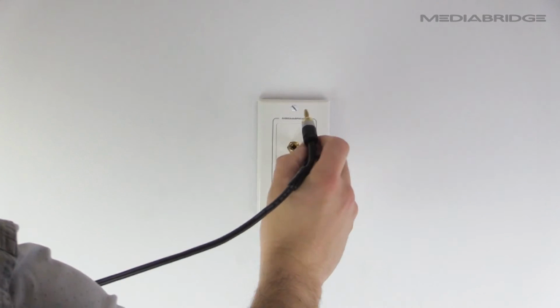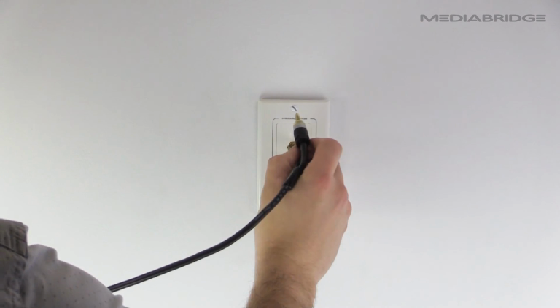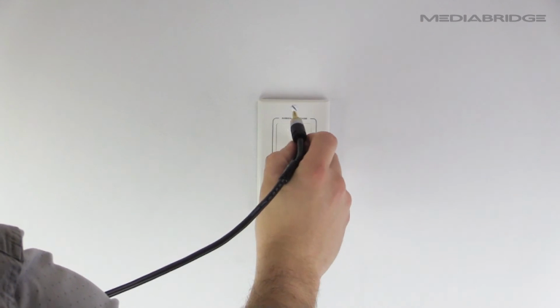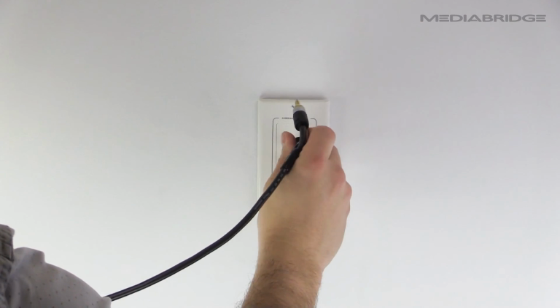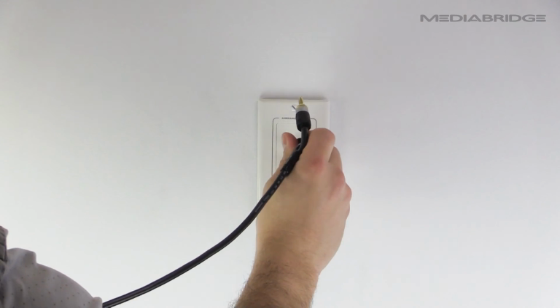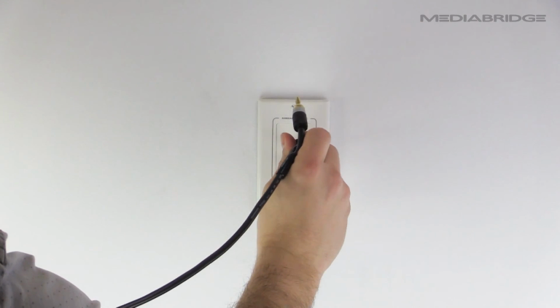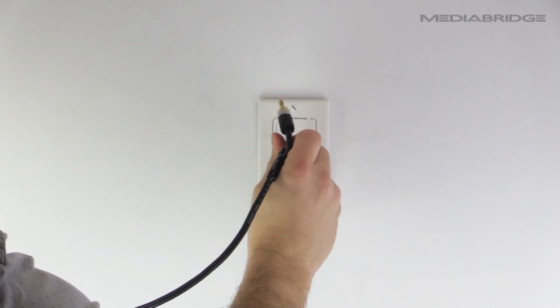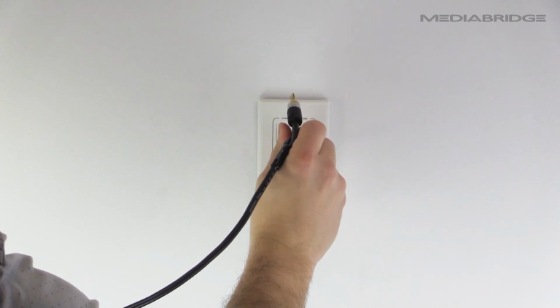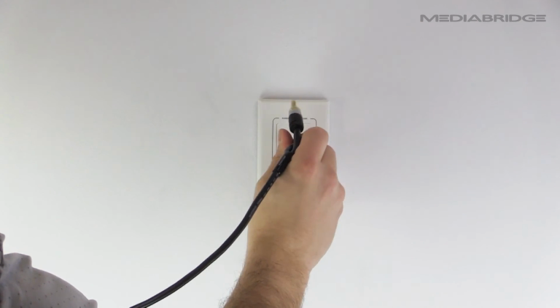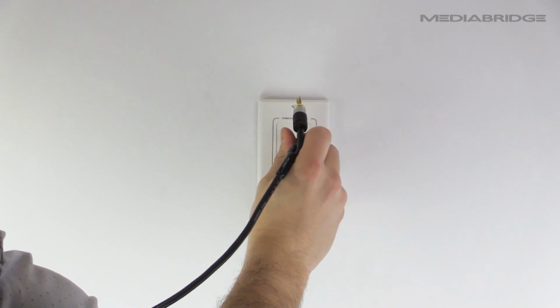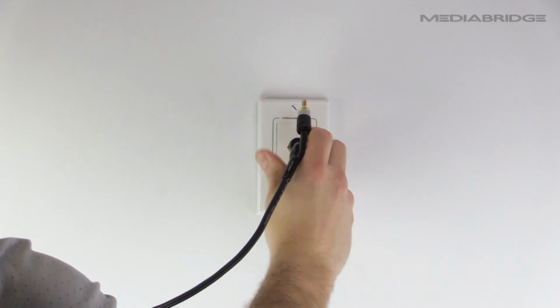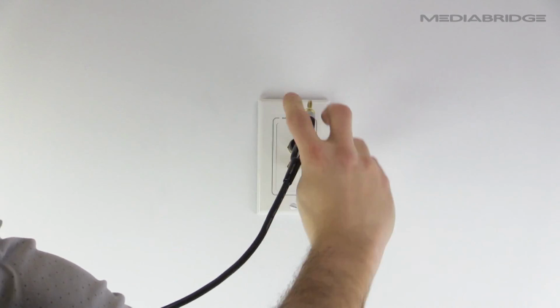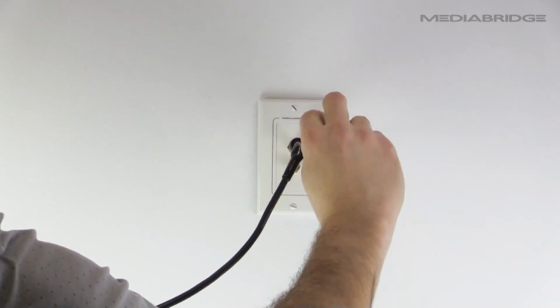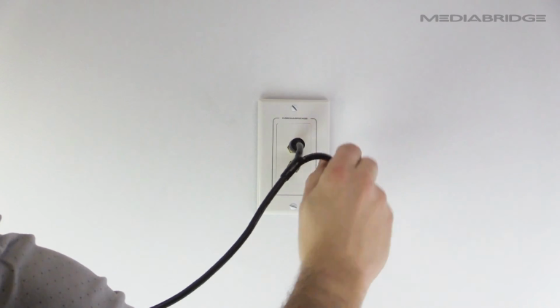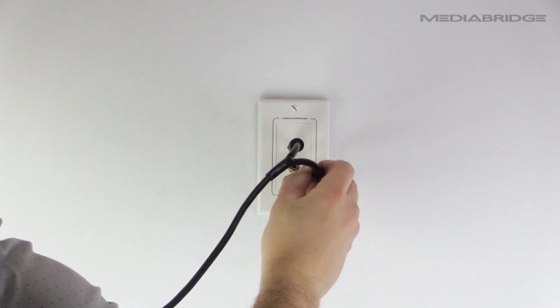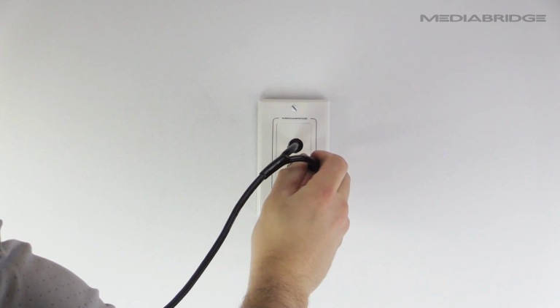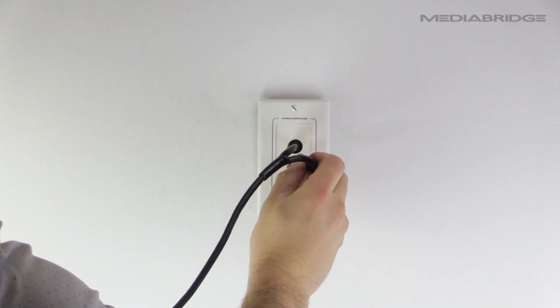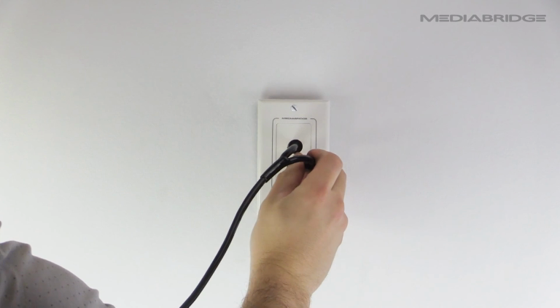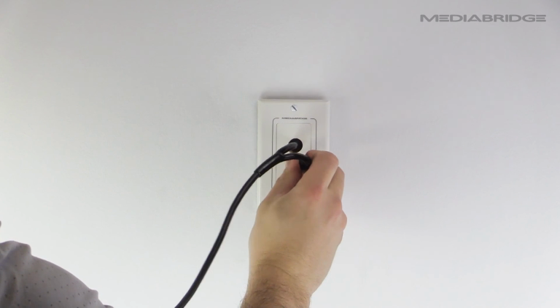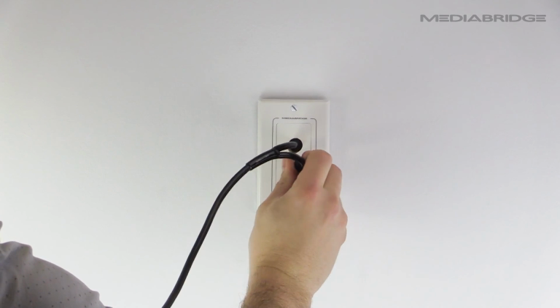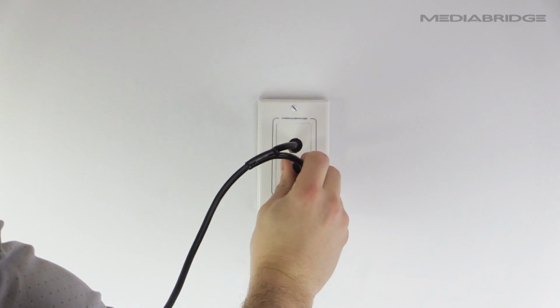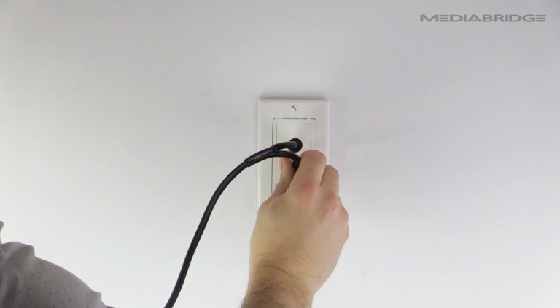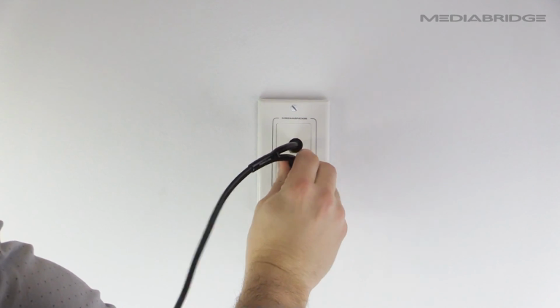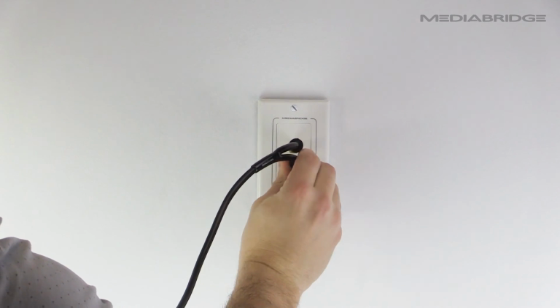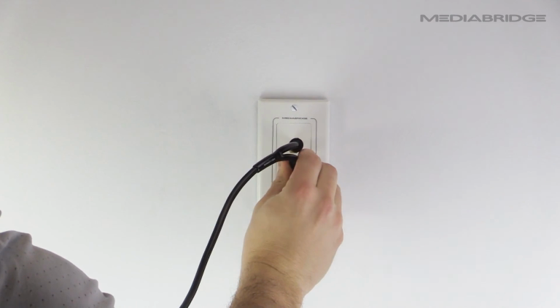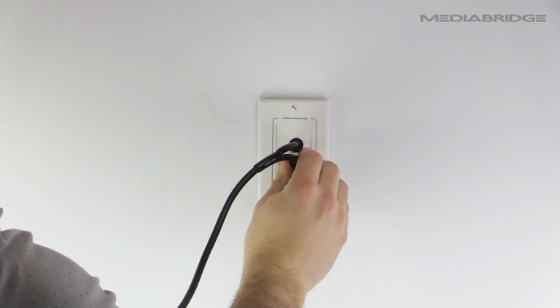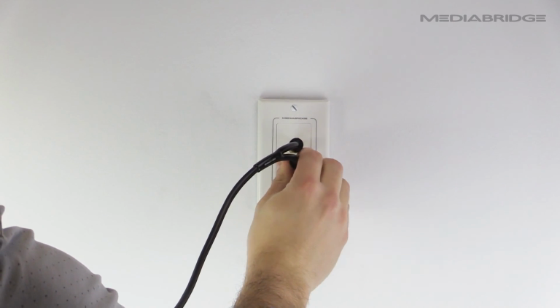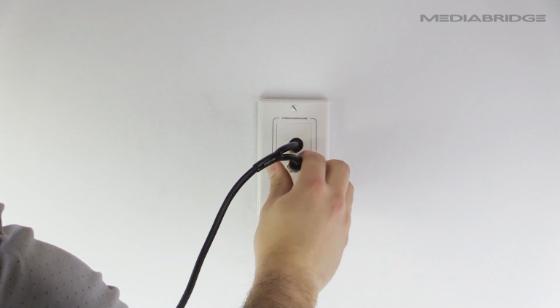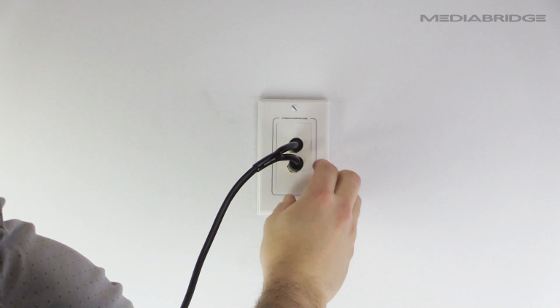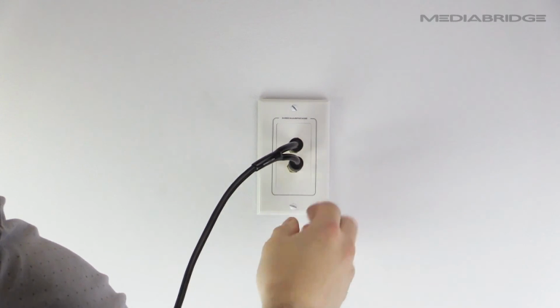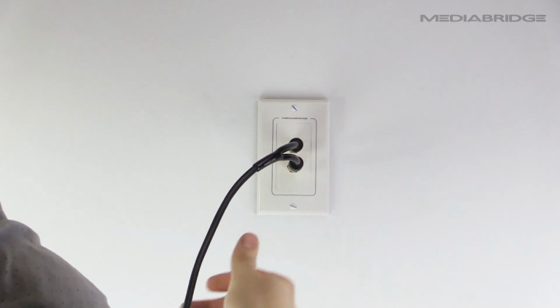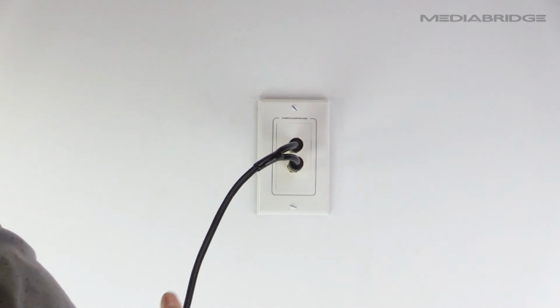Lastly, connect cables to the front of the wall plate. Here we are using MediaBridge speaker cables with banana plug connectors.